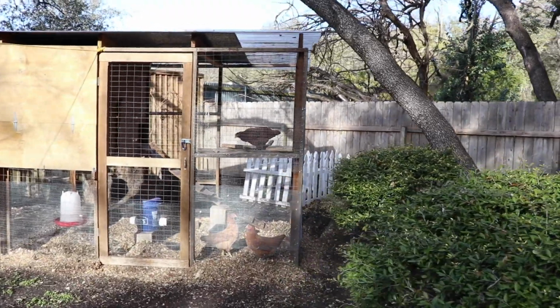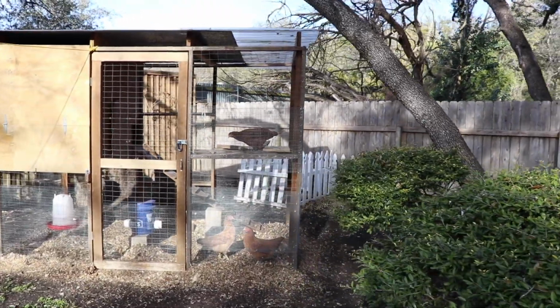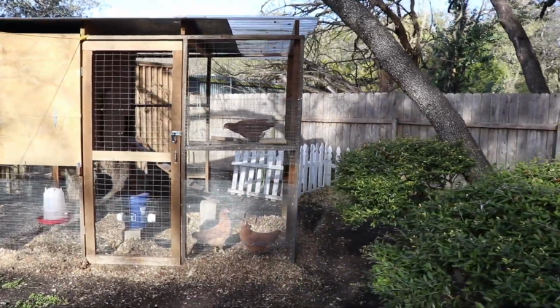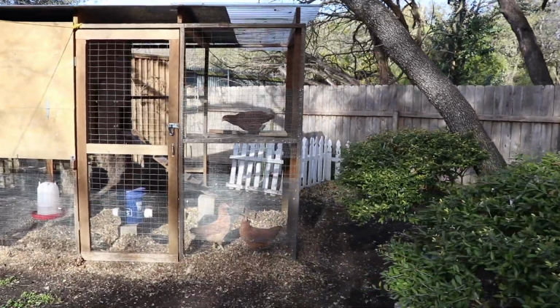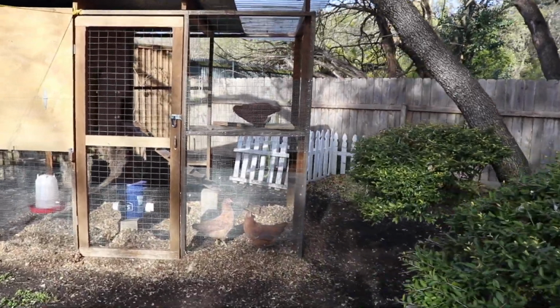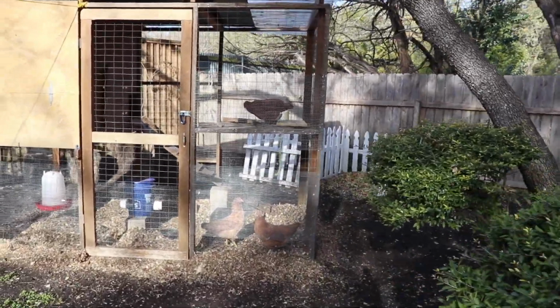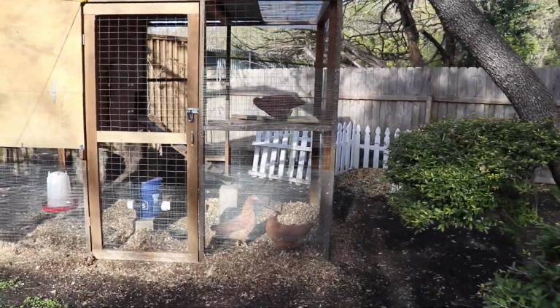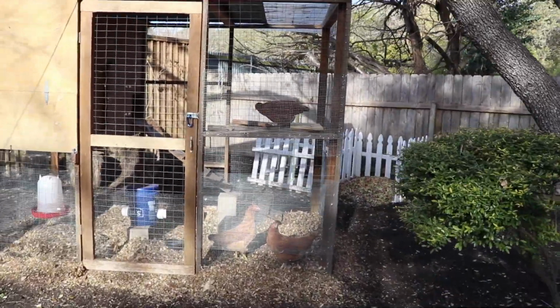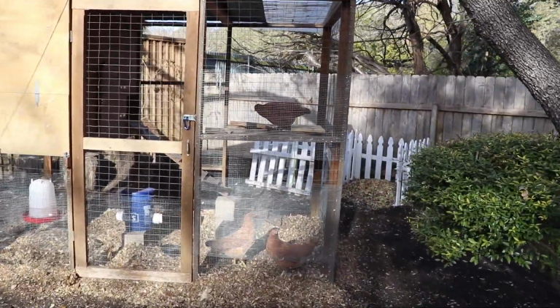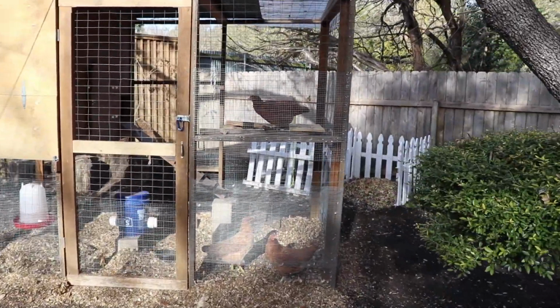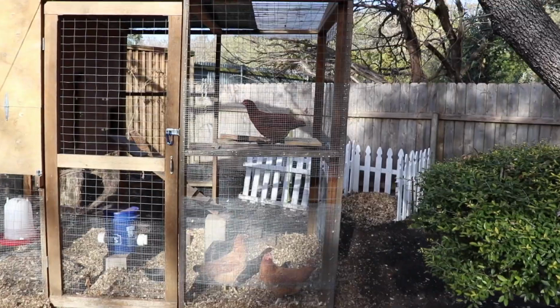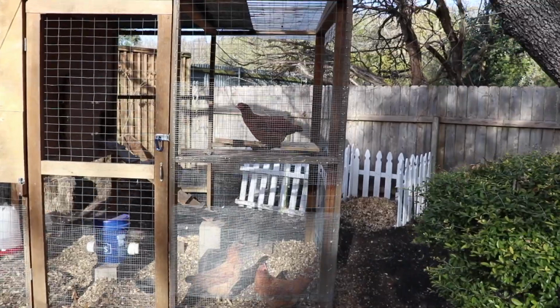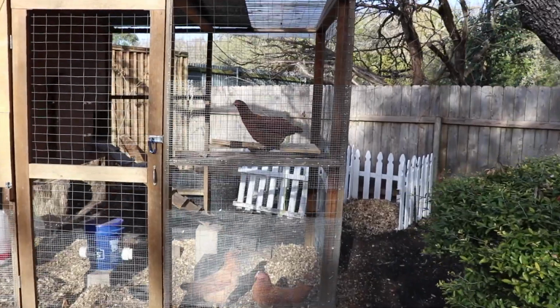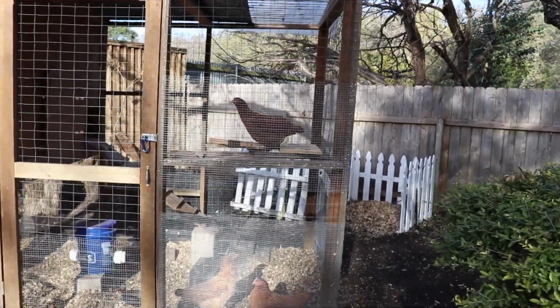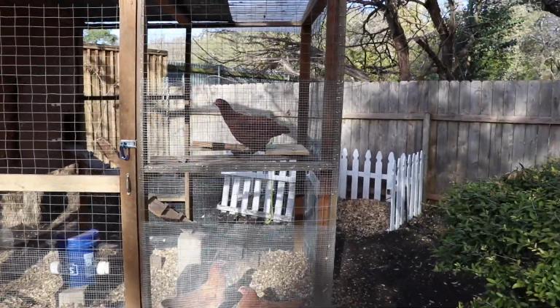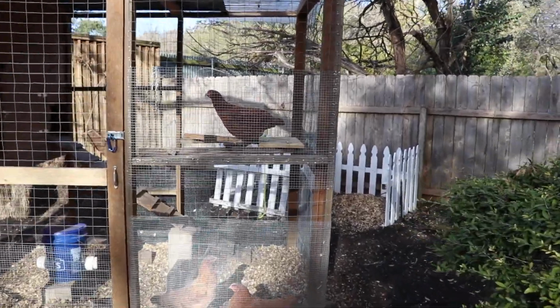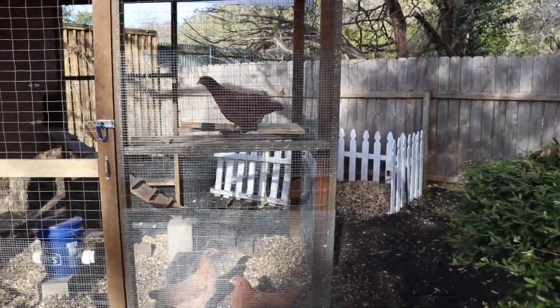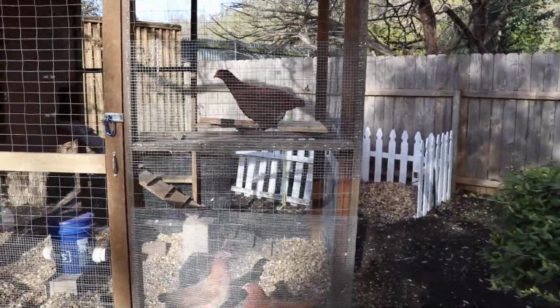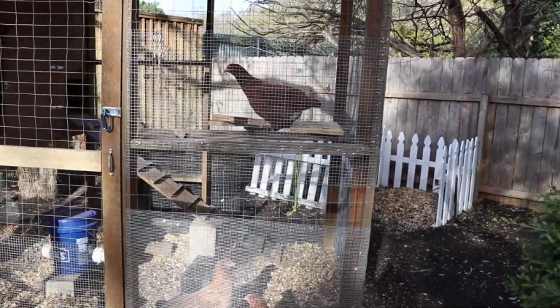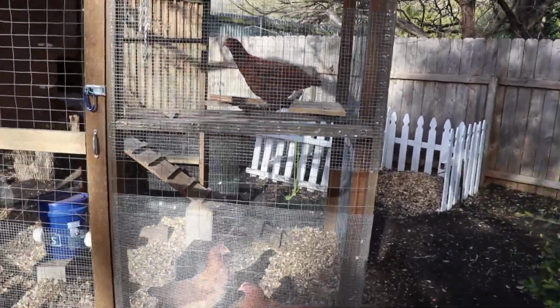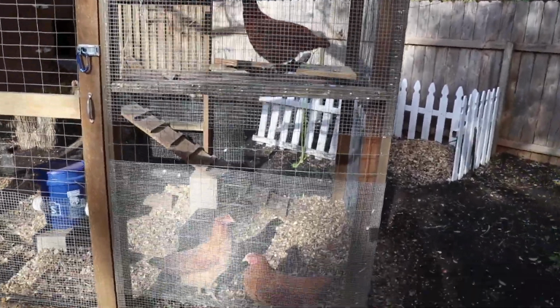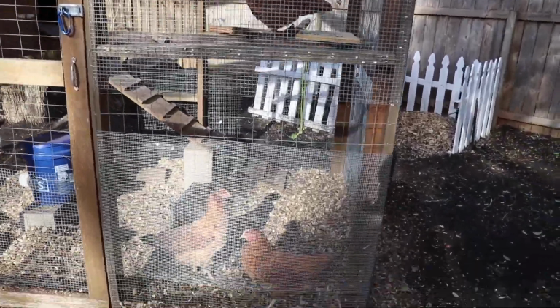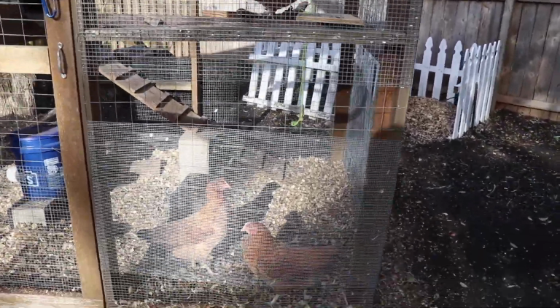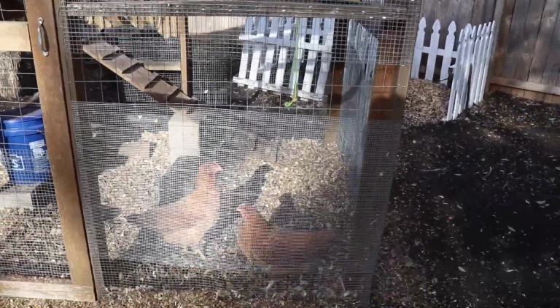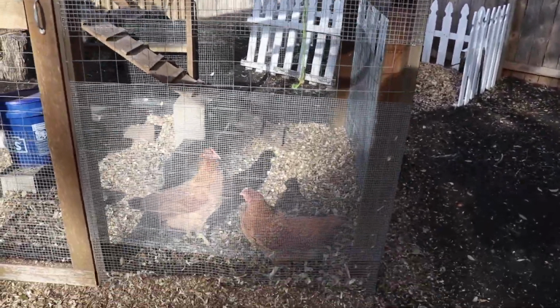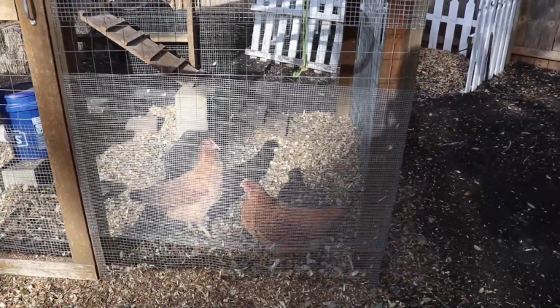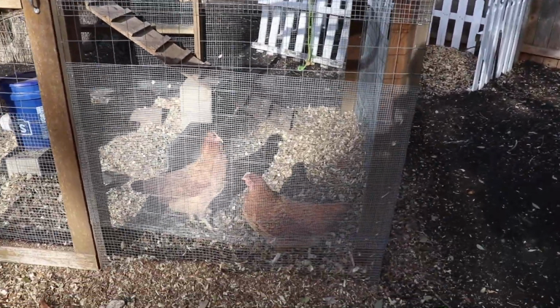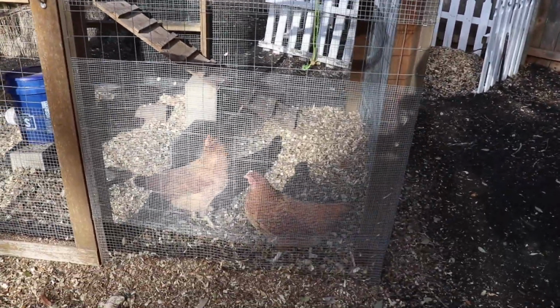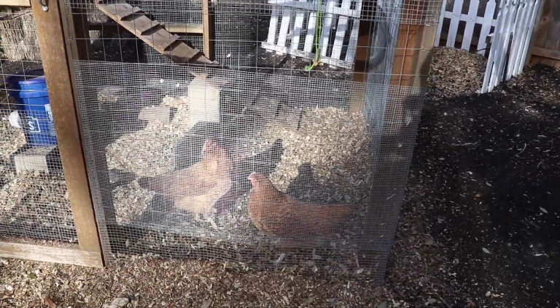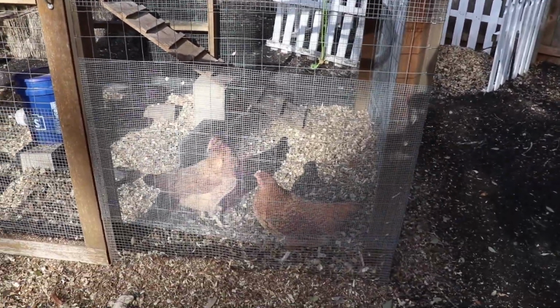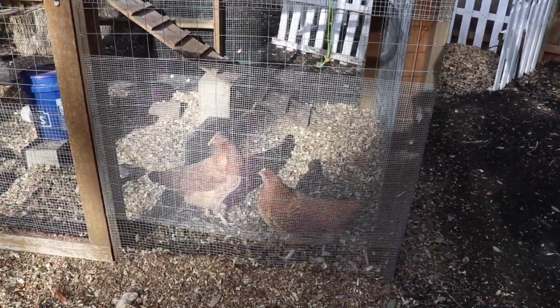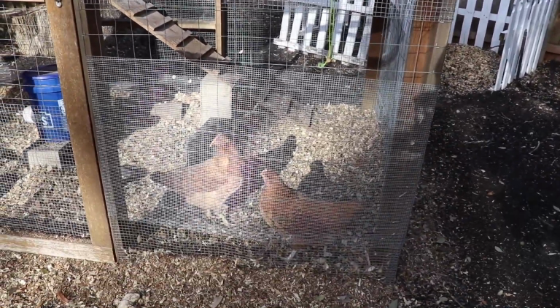Popping off the roost. I think they think I'm bringing them some food. Don't have any right now. Good morning ladies!